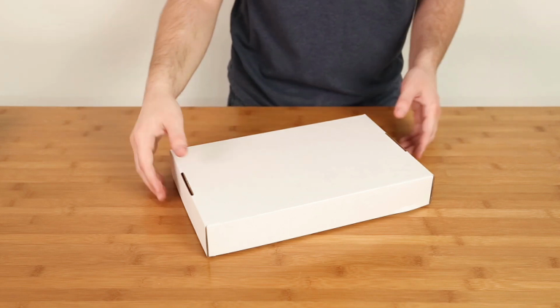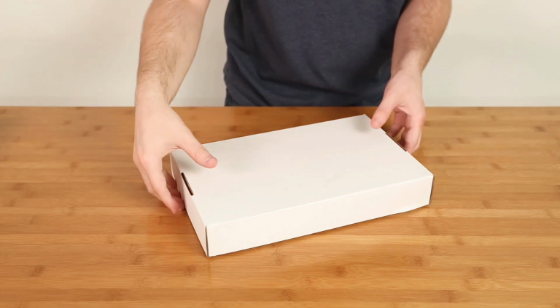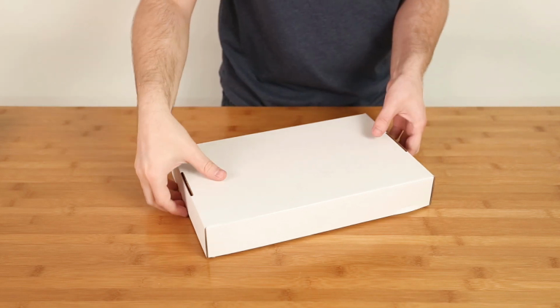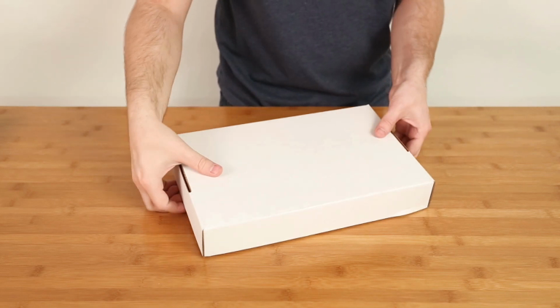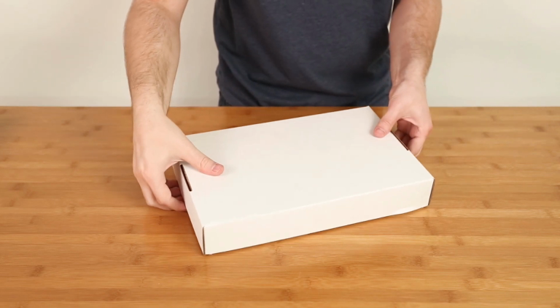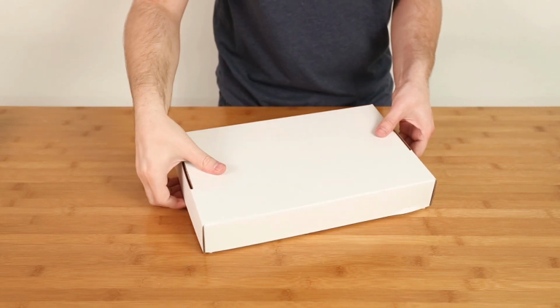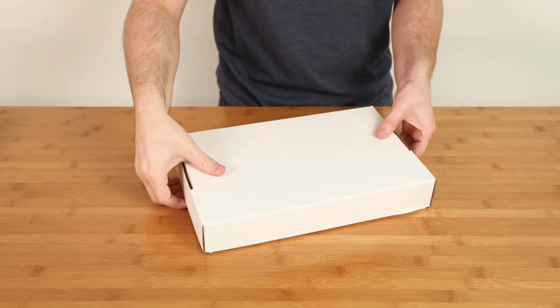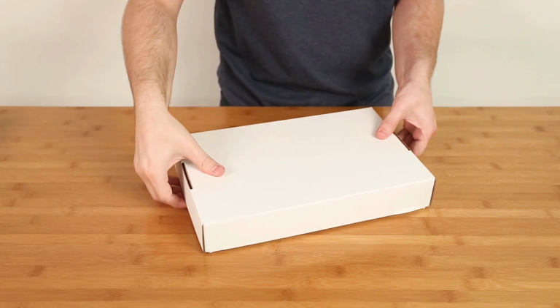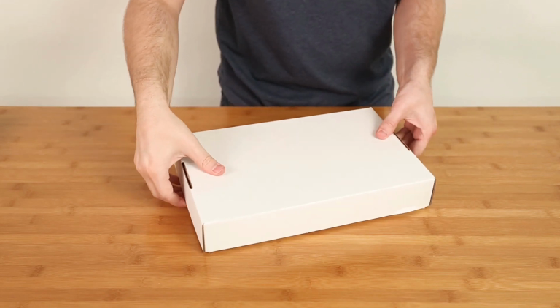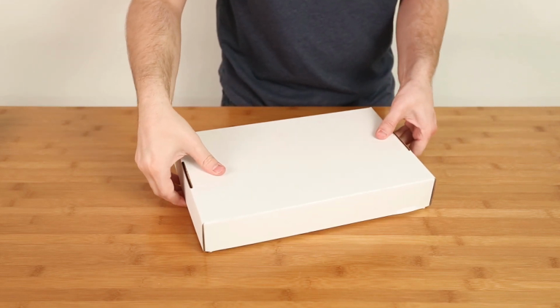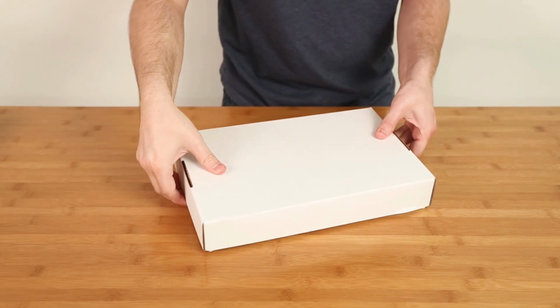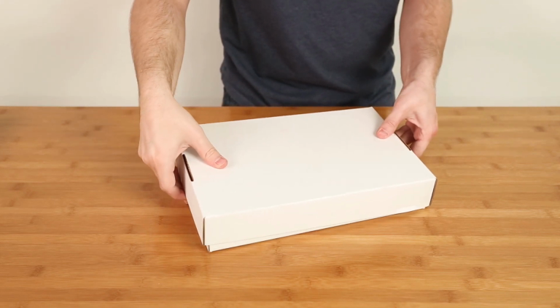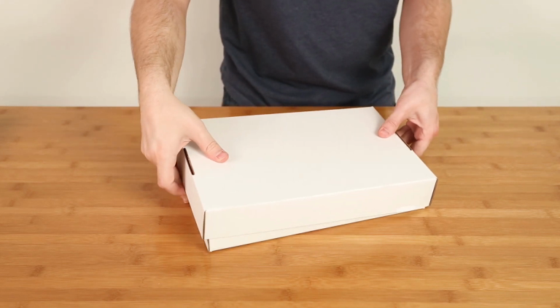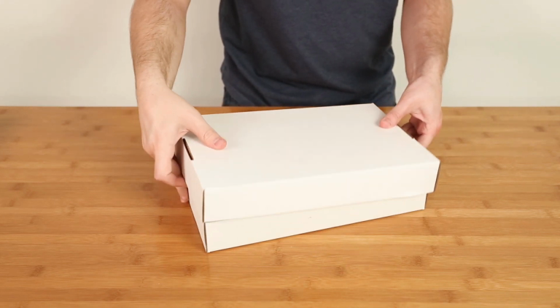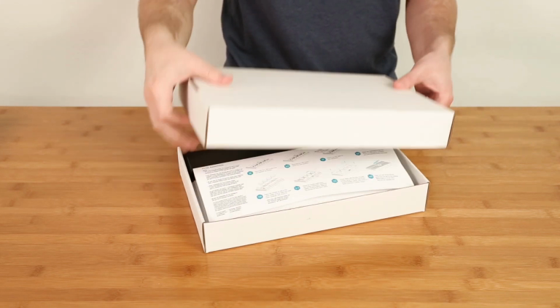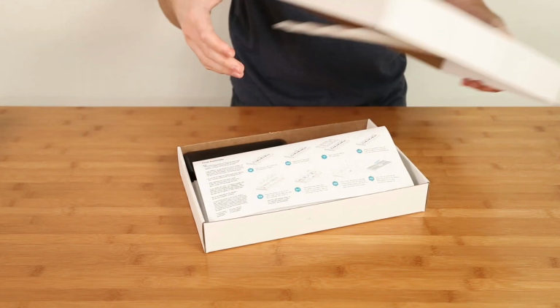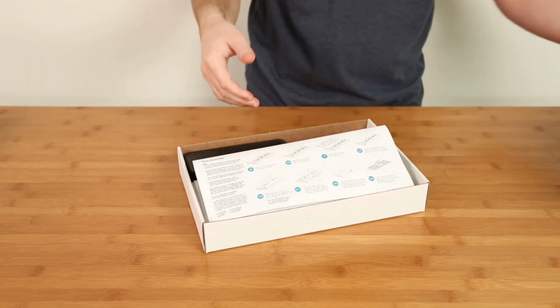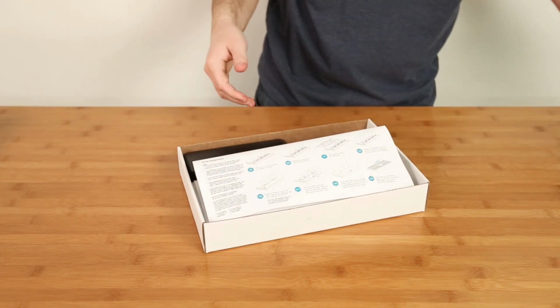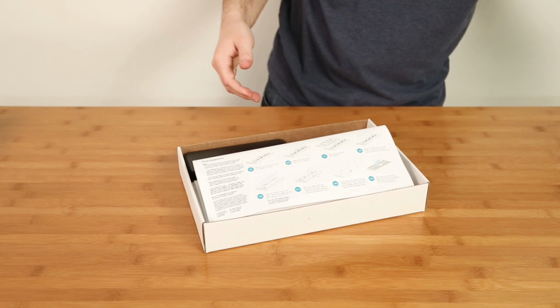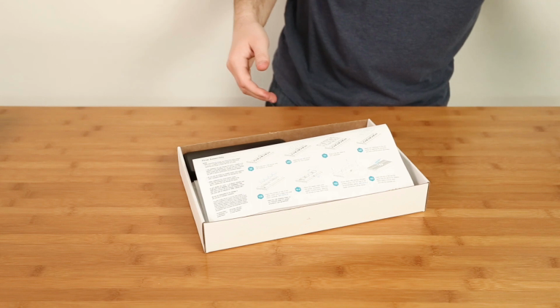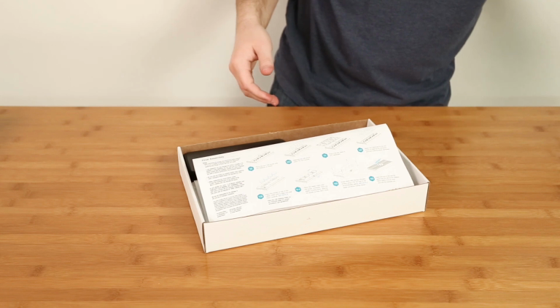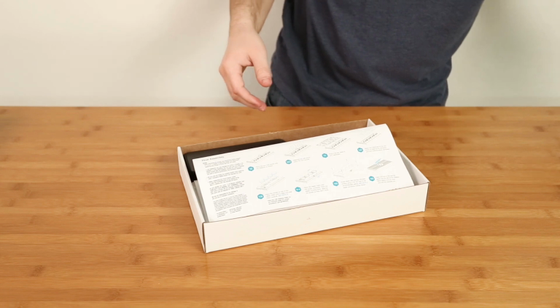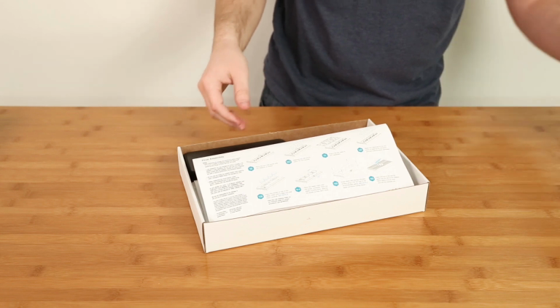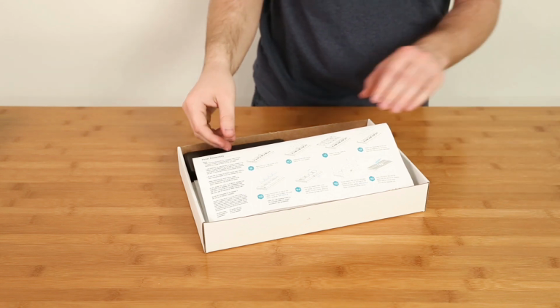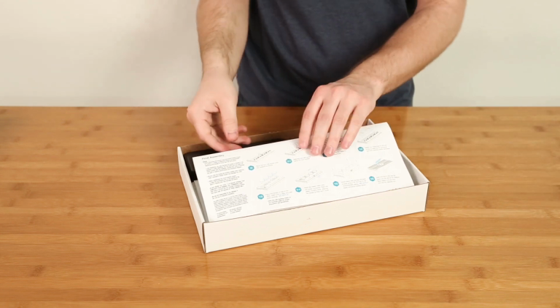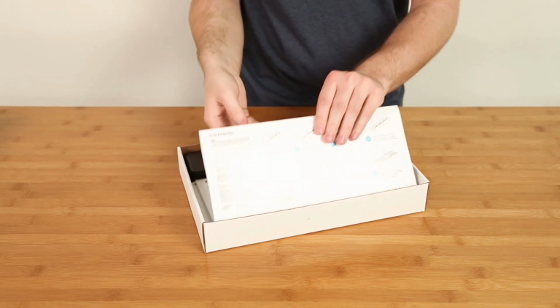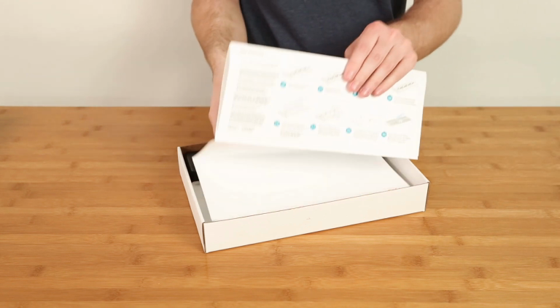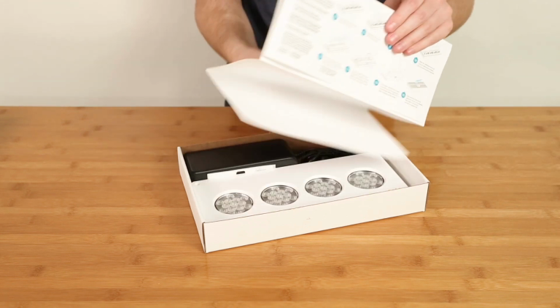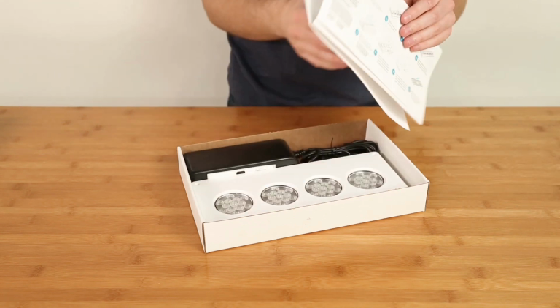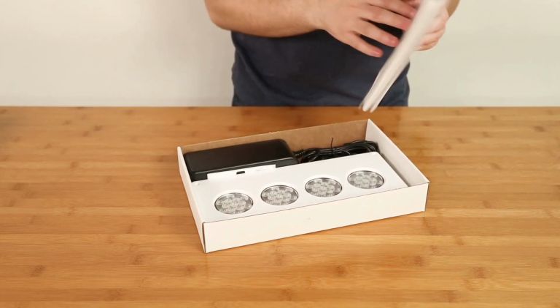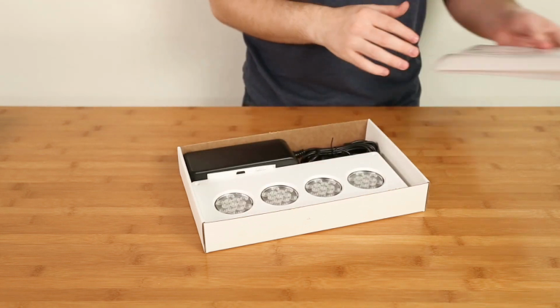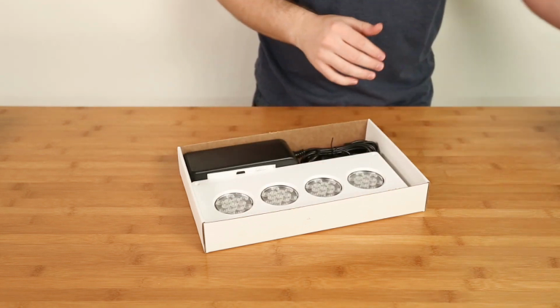This video will show you how easy it is to transform your existing sole or first-generation Hydra into the next-generation Hydra 52.